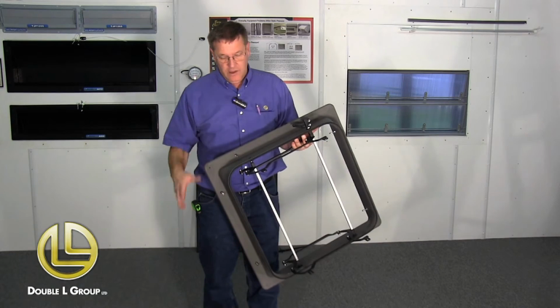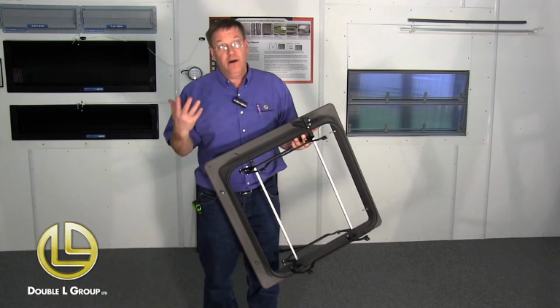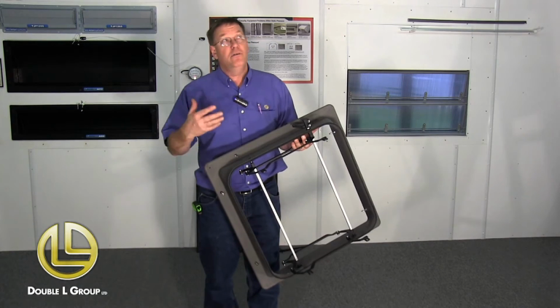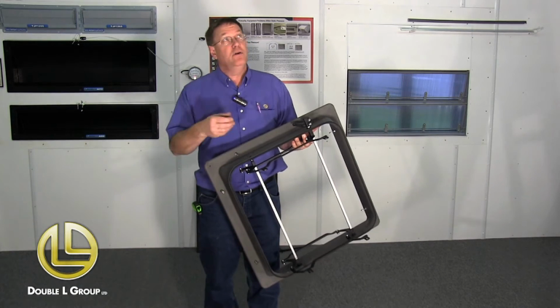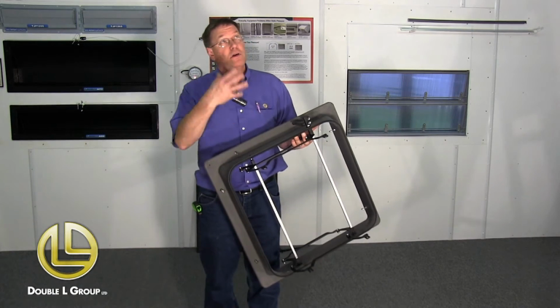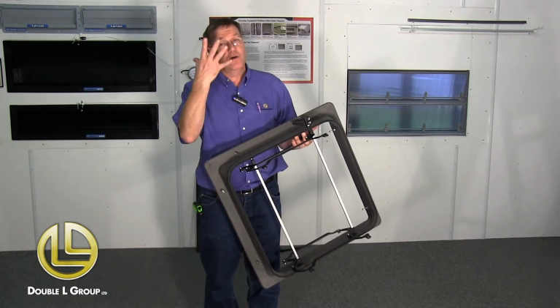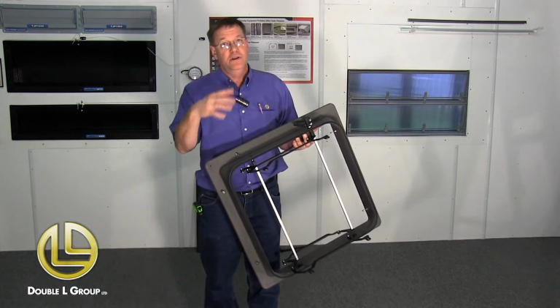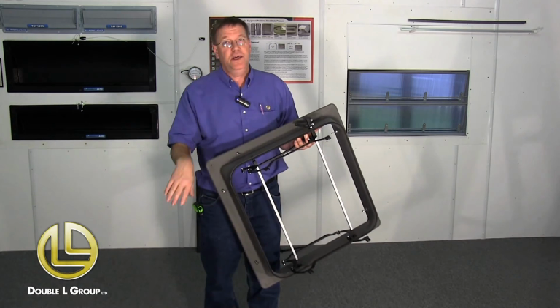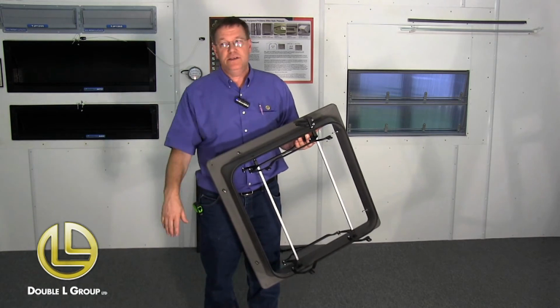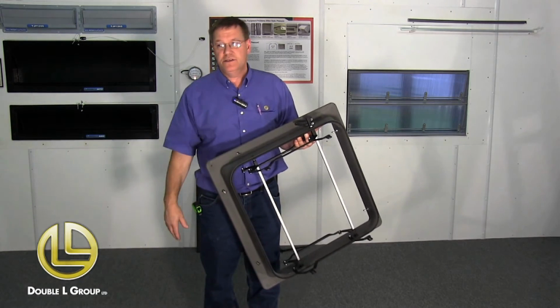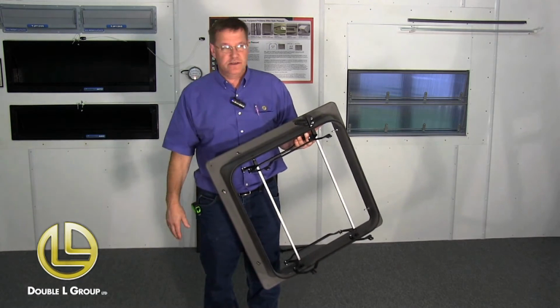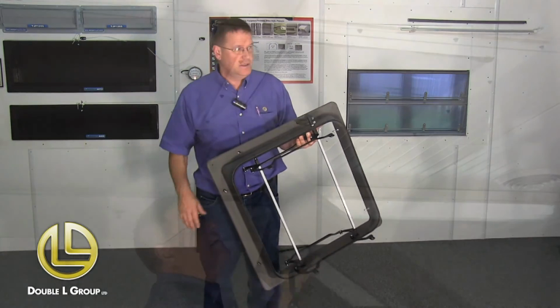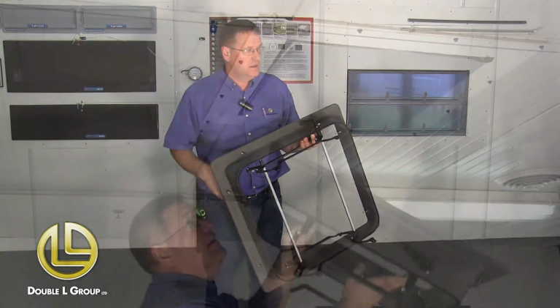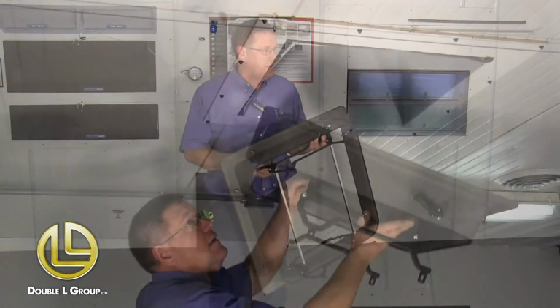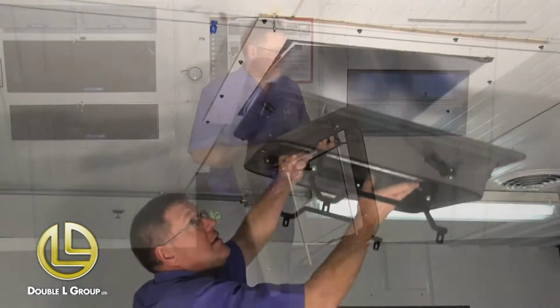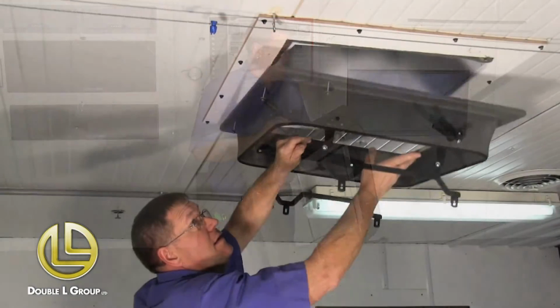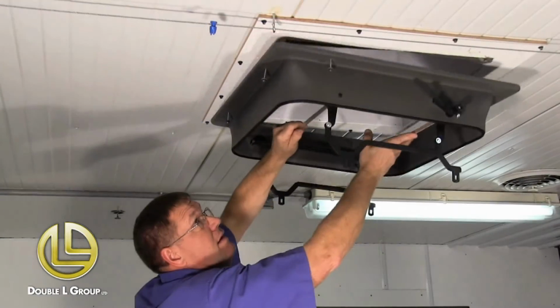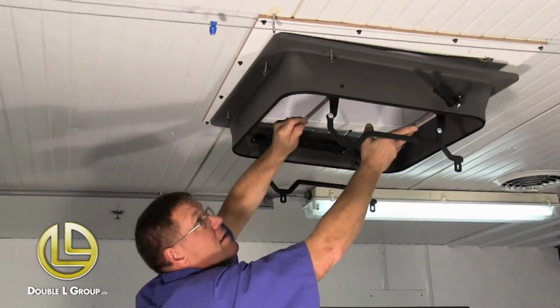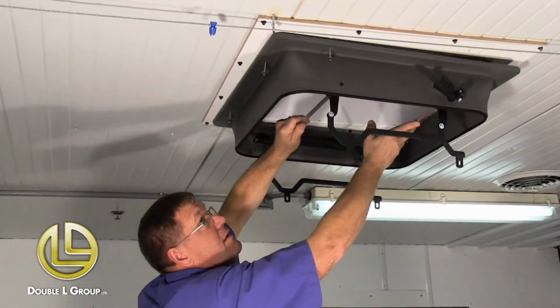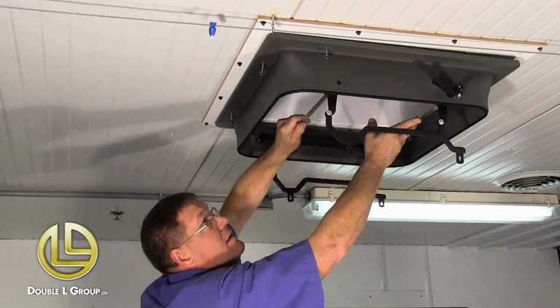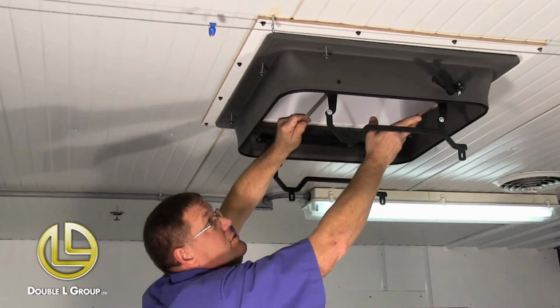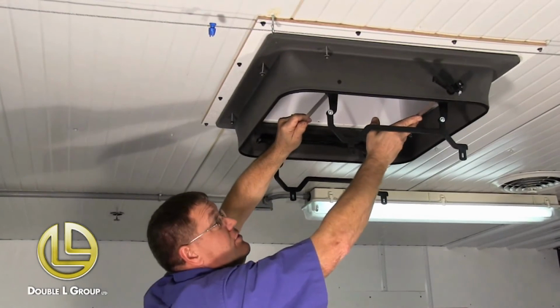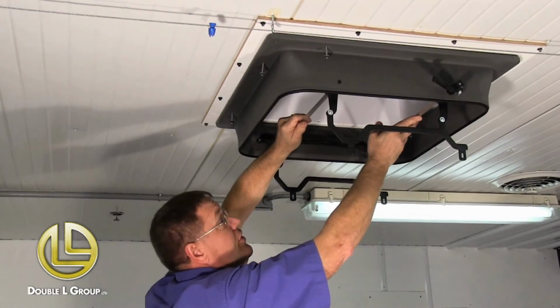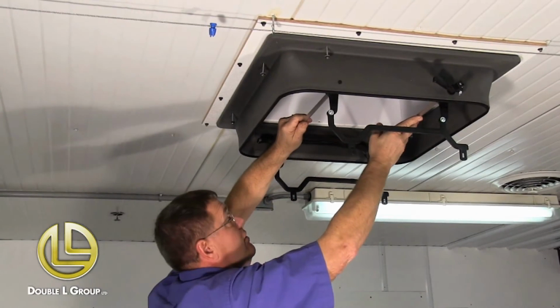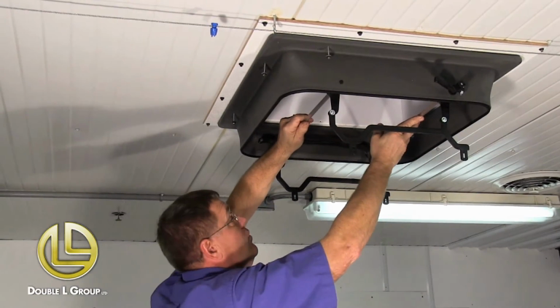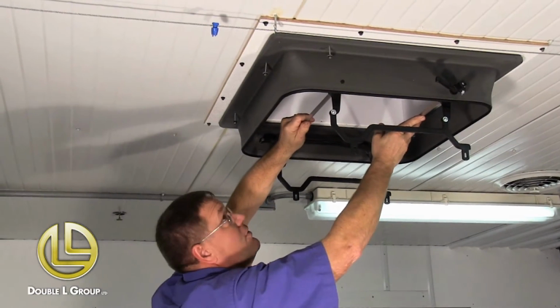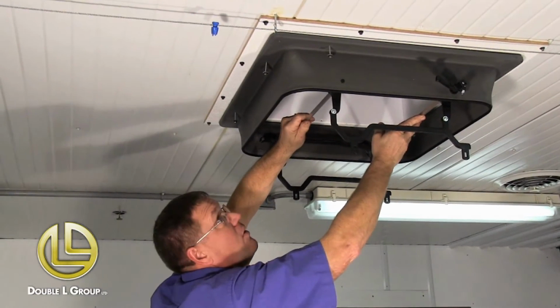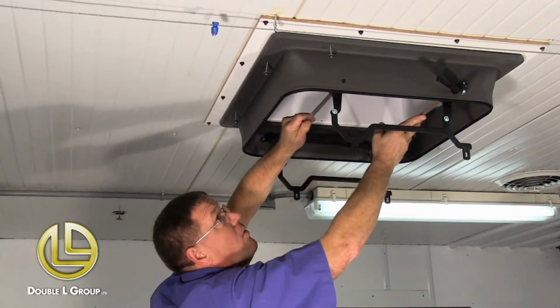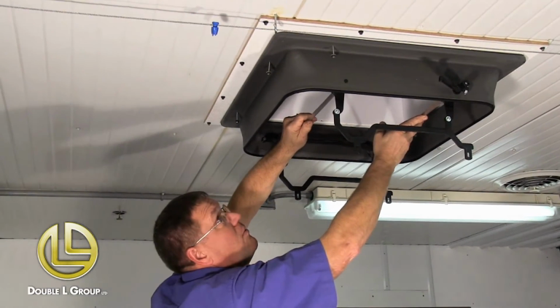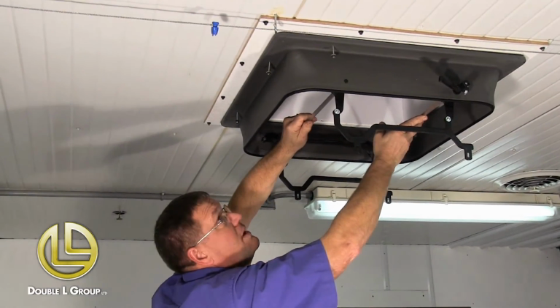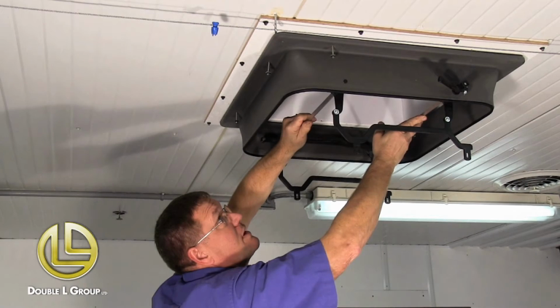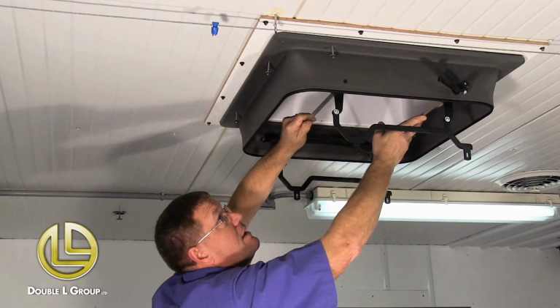Now we're ready. We're going to go ahead and attach this to the ceiling. You just center it over your hole, basically.